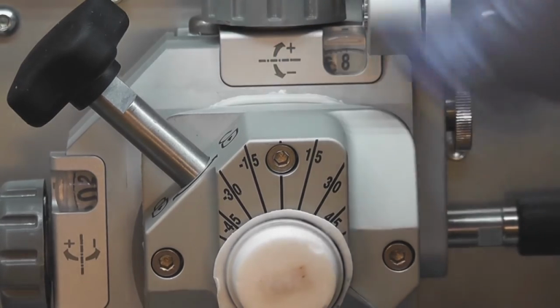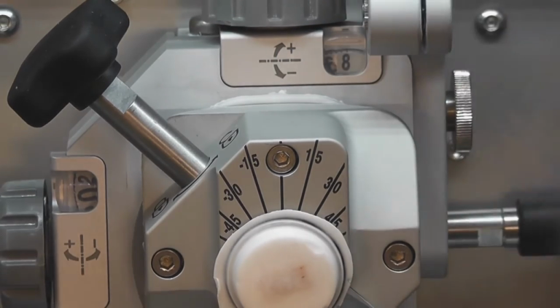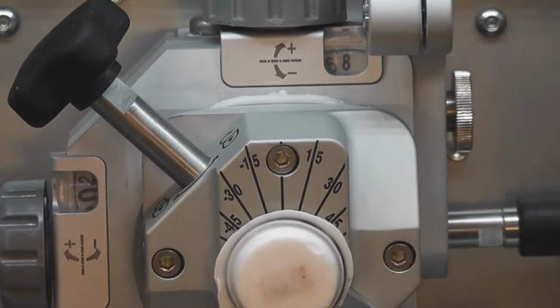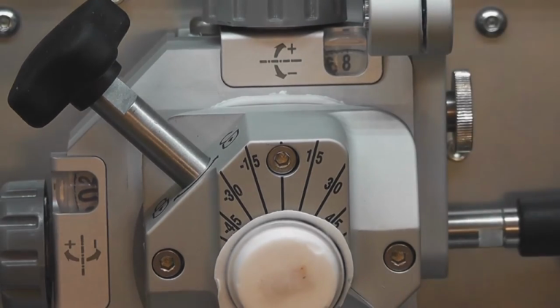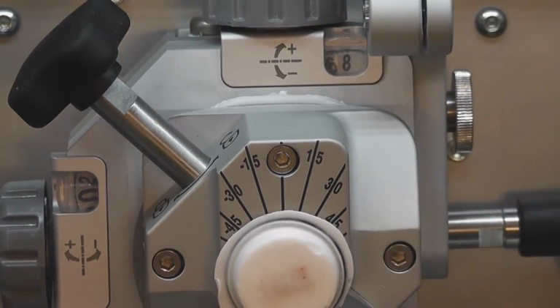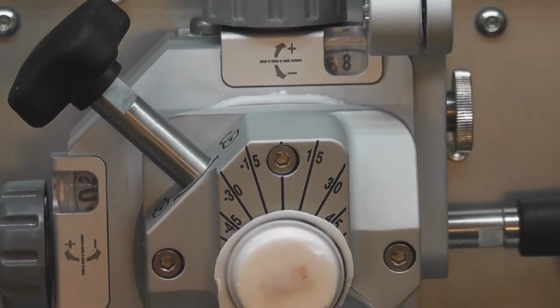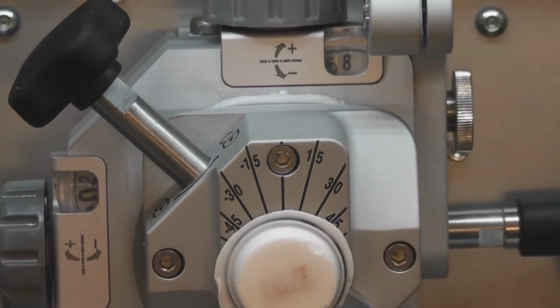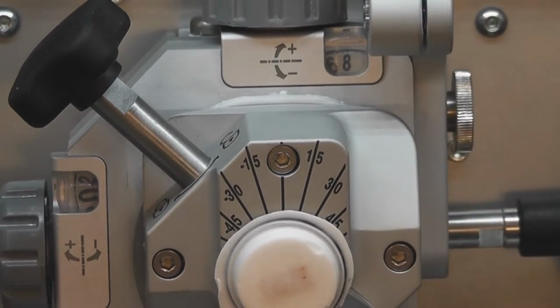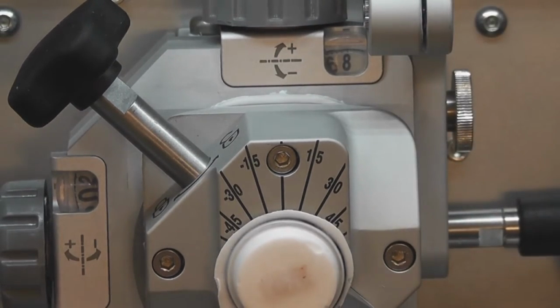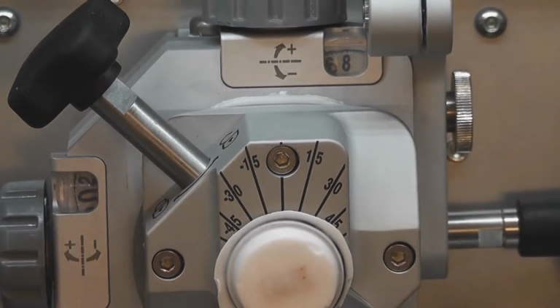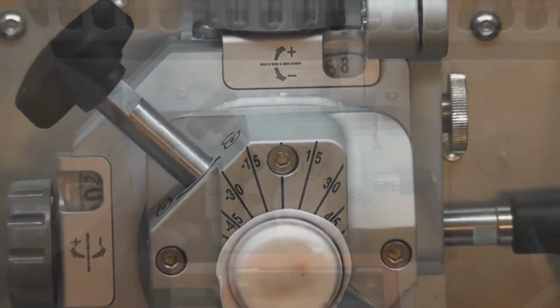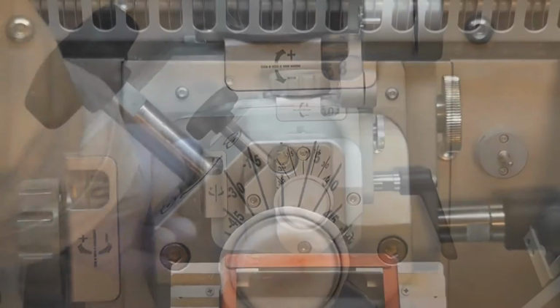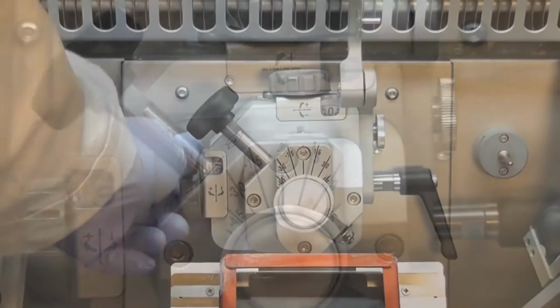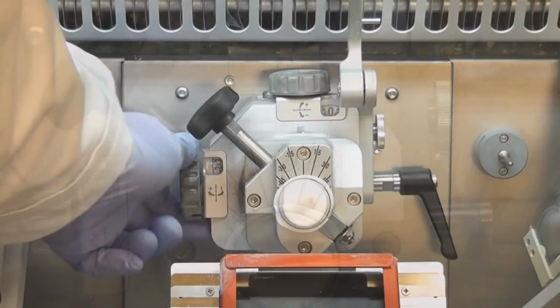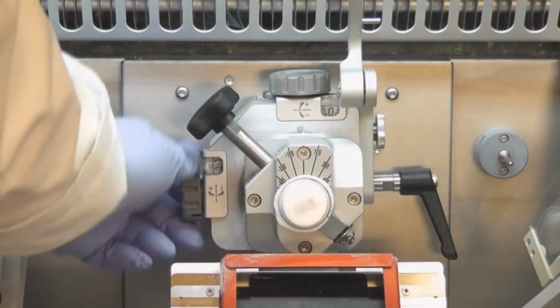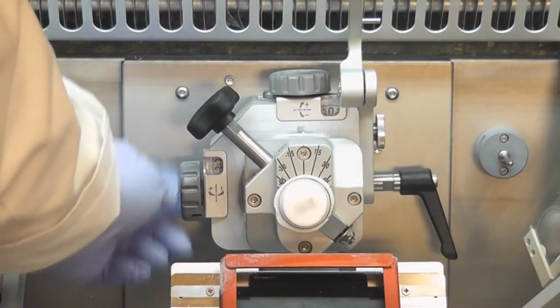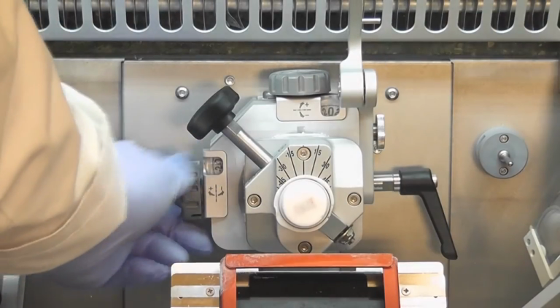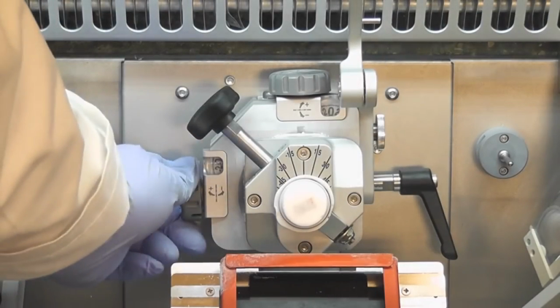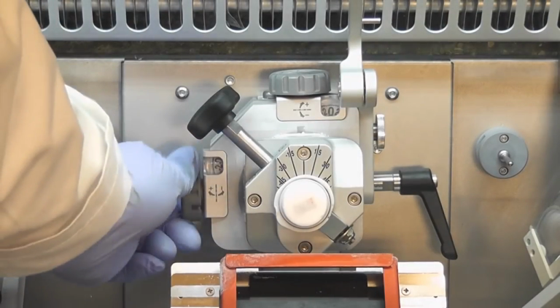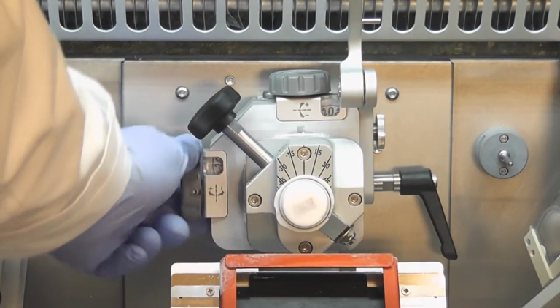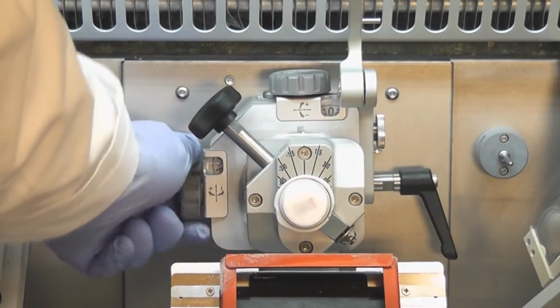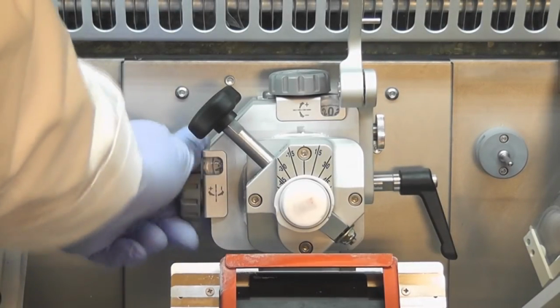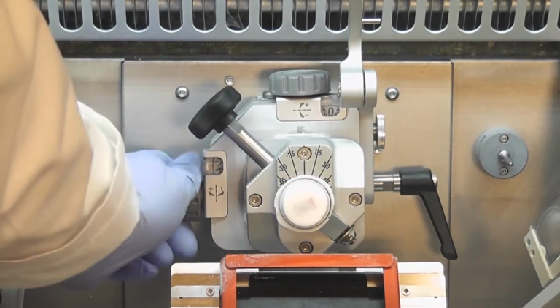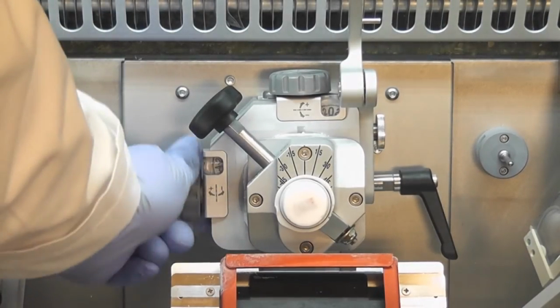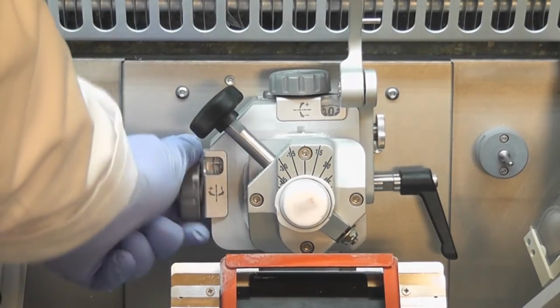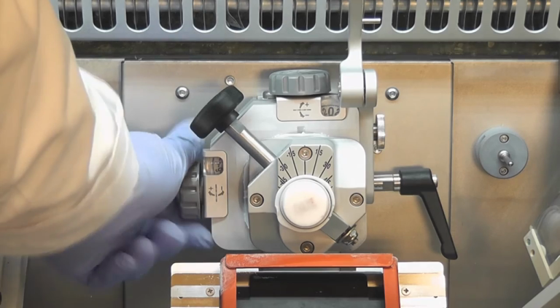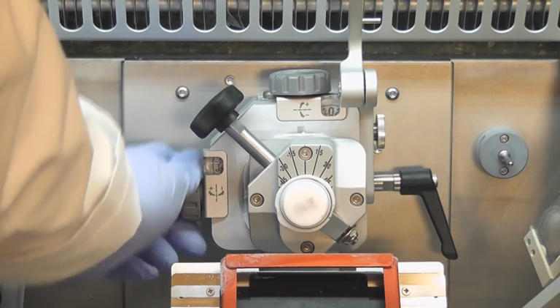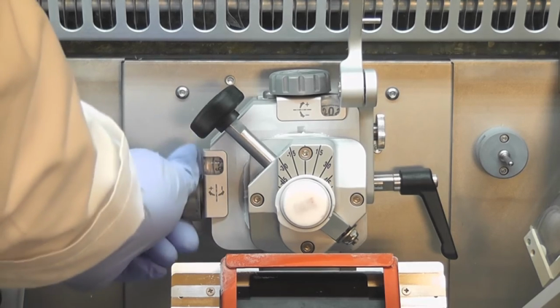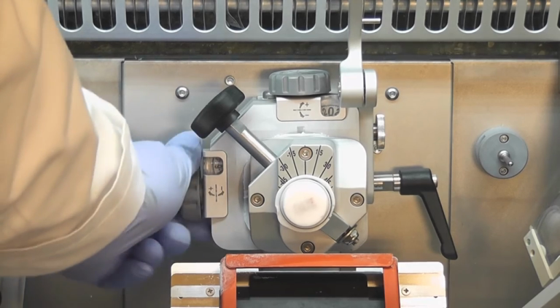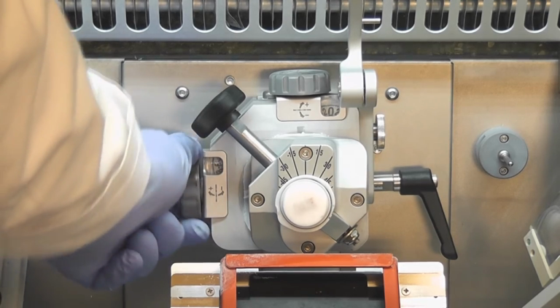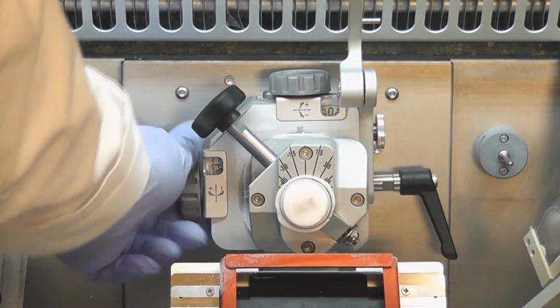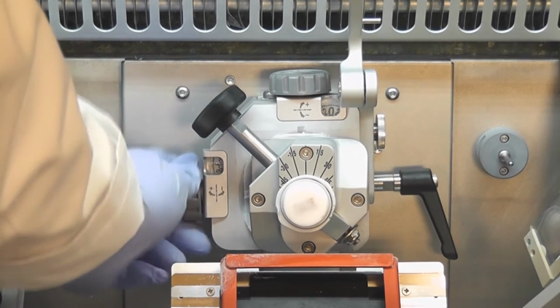Dial indicators and guide marks assist in quickly realigning specimens for recuts.